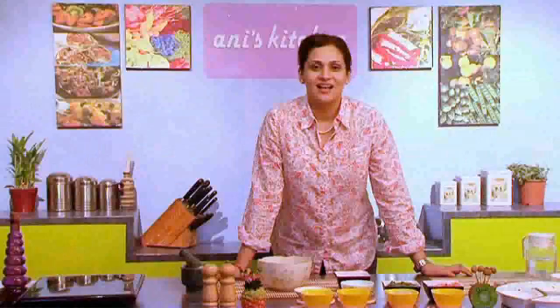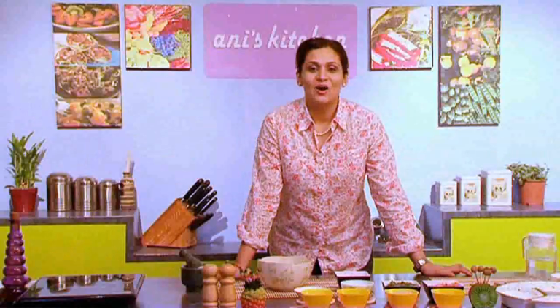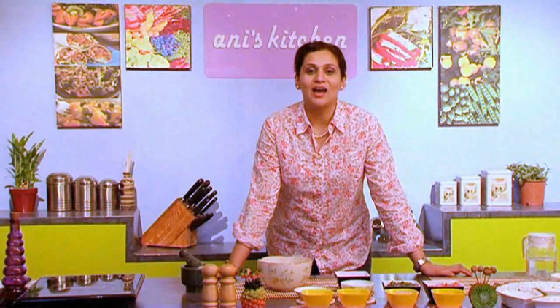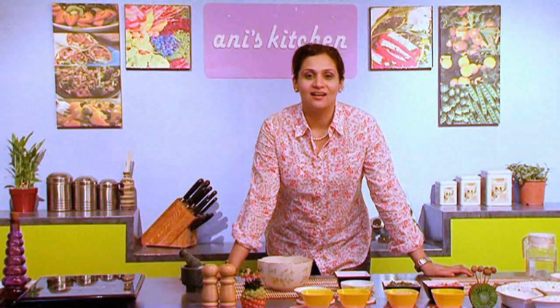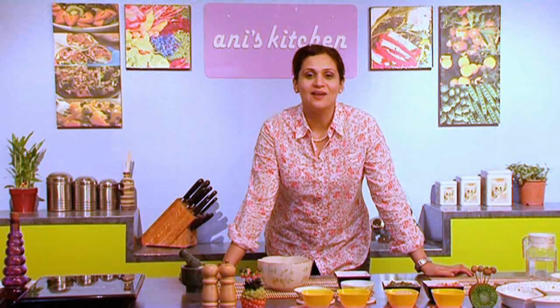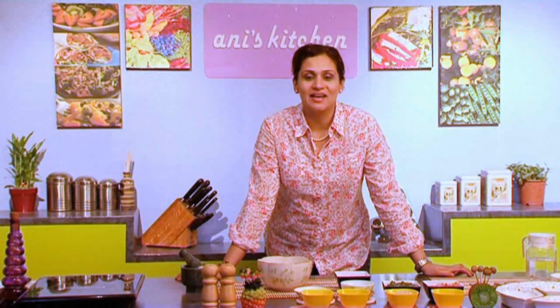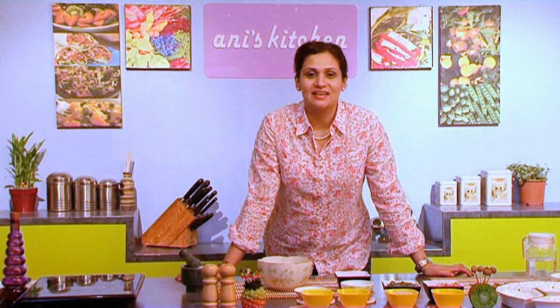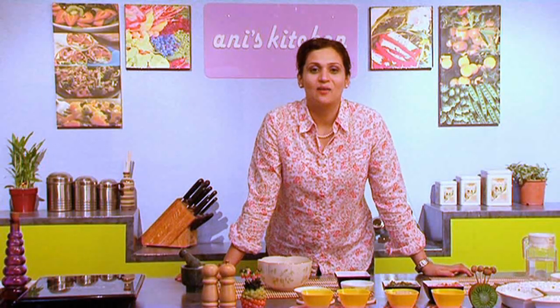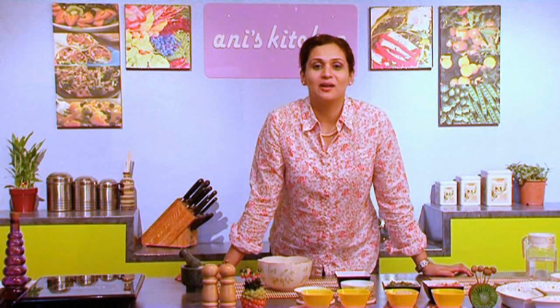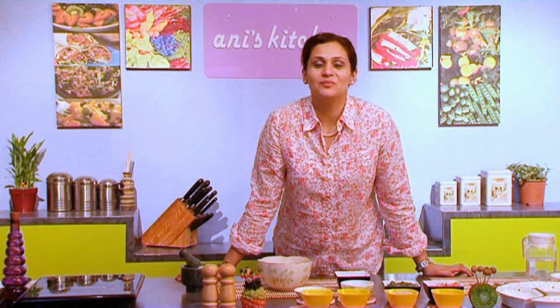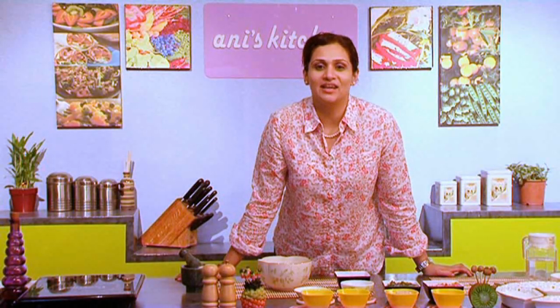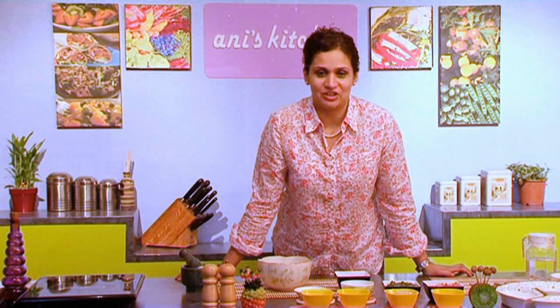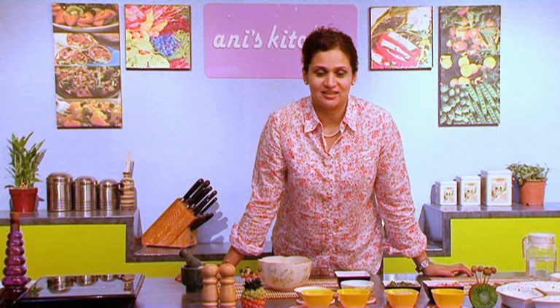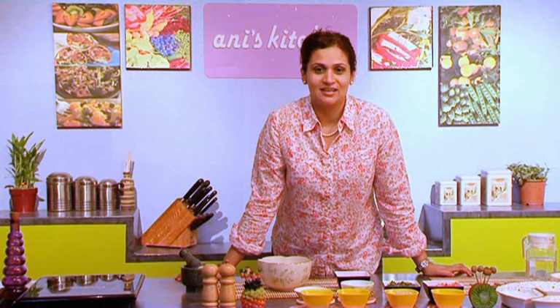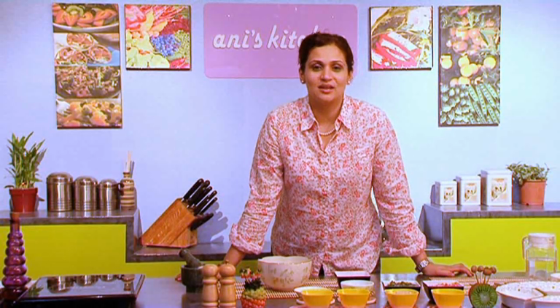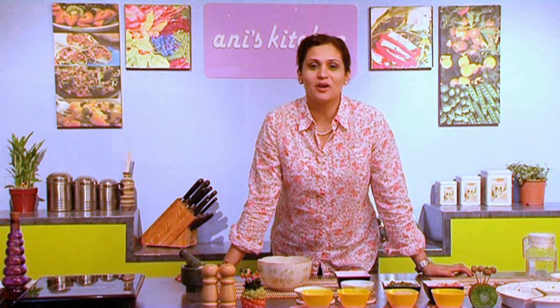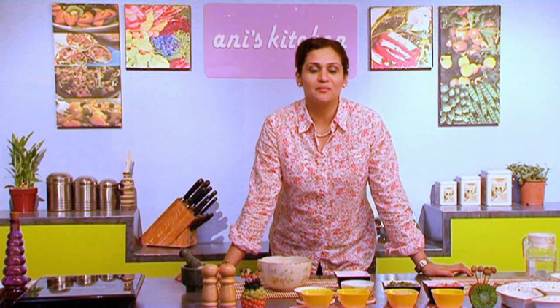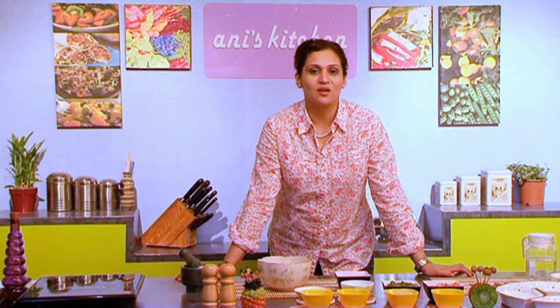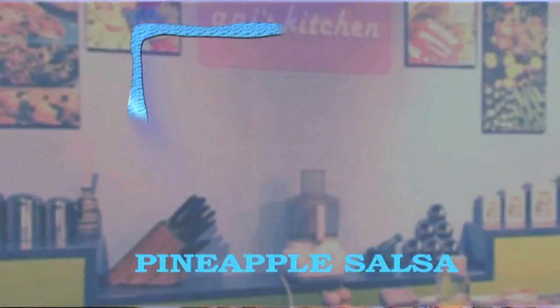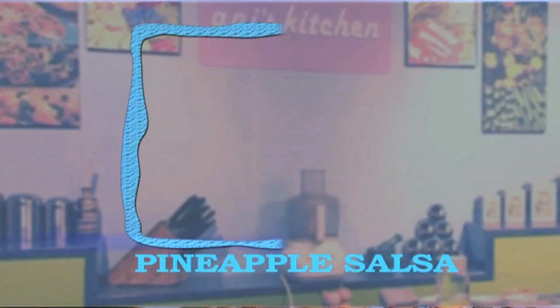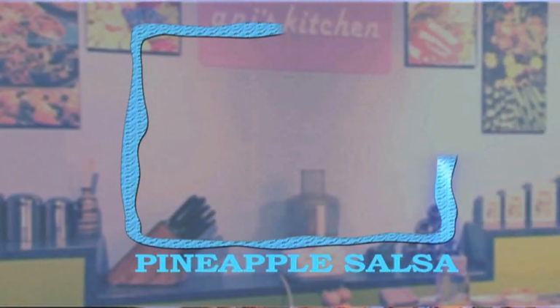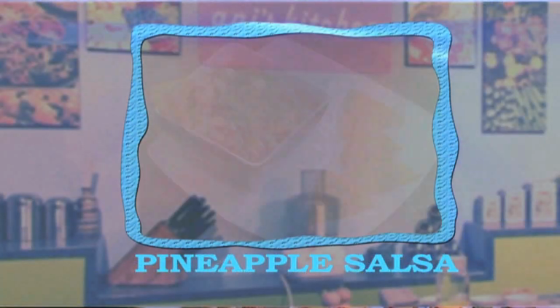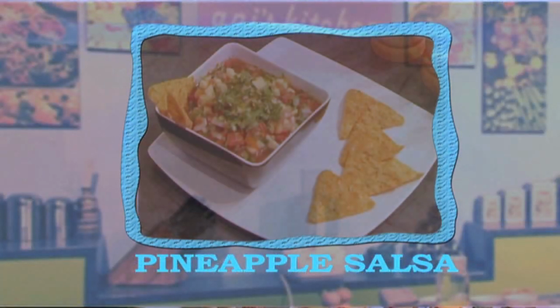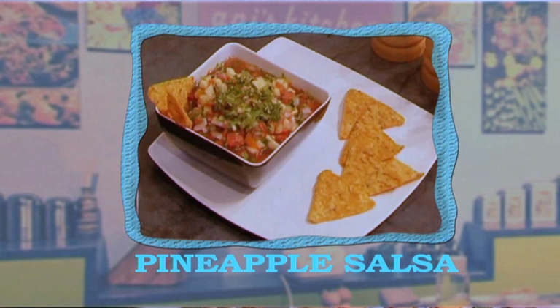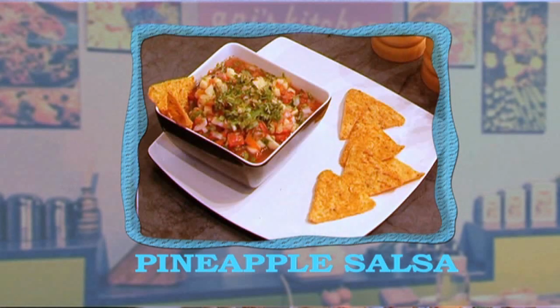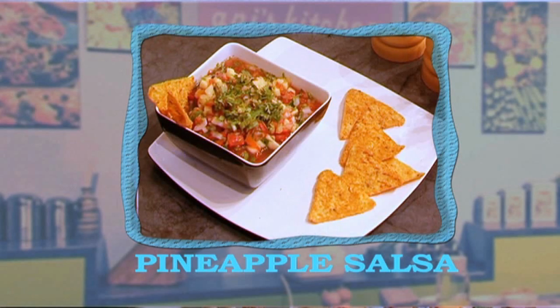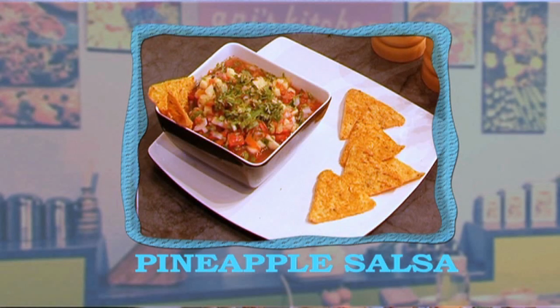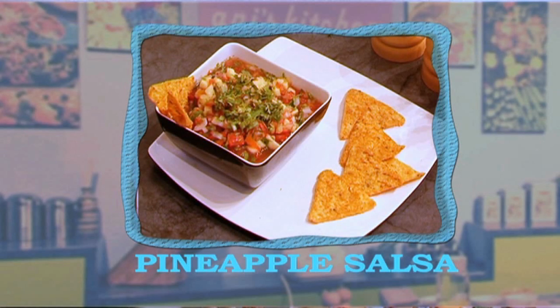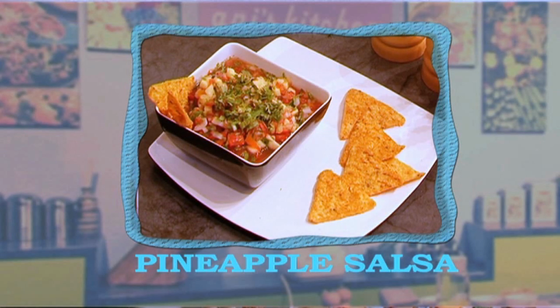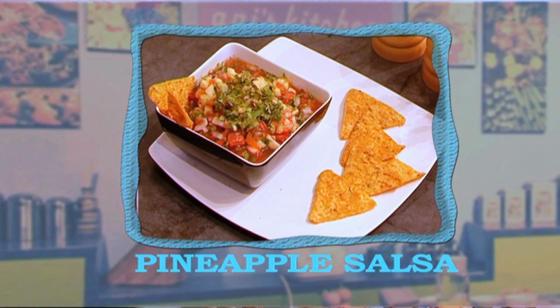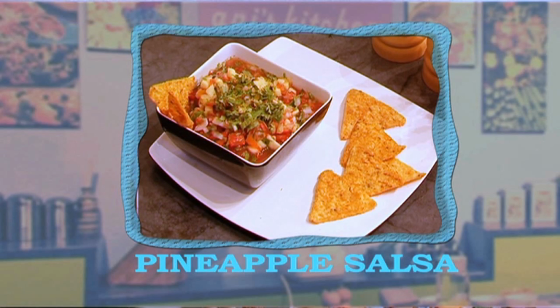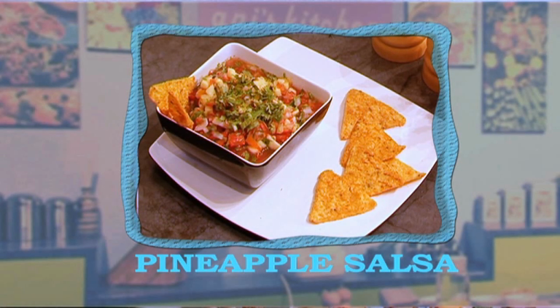Hola, I'm Annie and welcome to my kitchen. Today we're gonna make one of my most favorite Latin dishes, salsa.